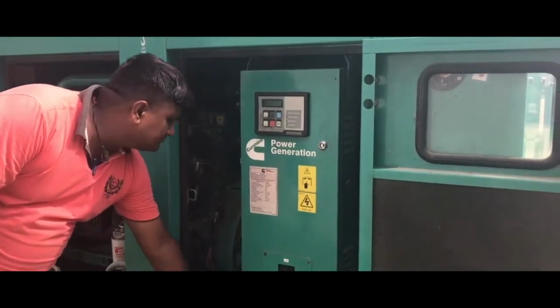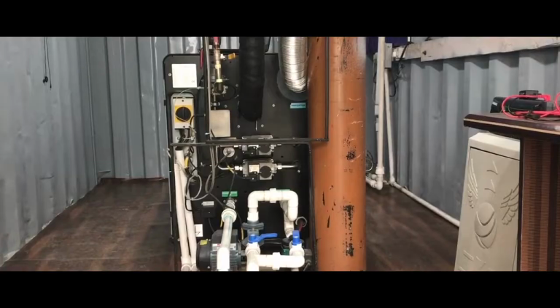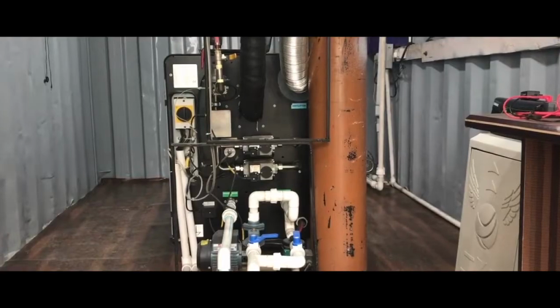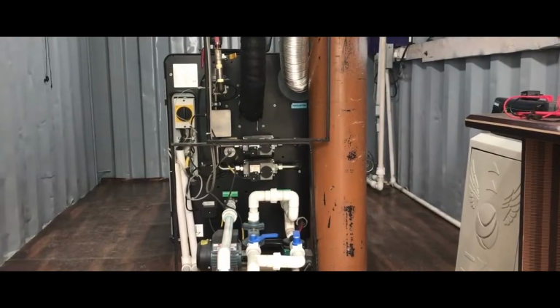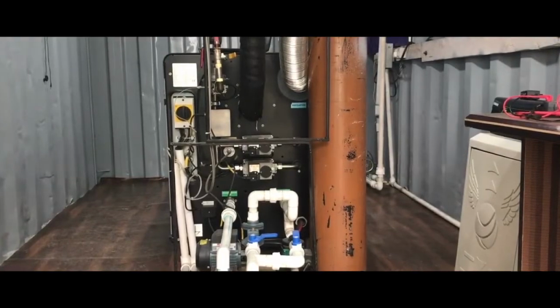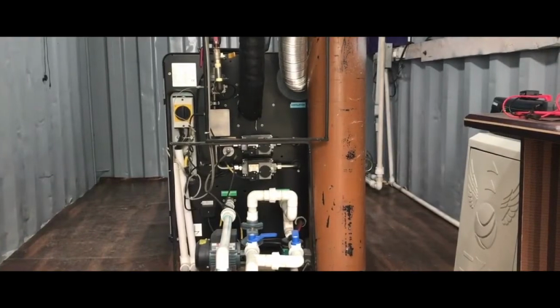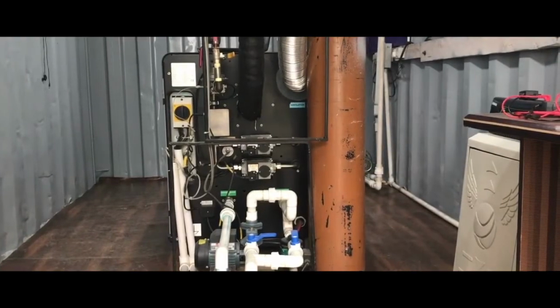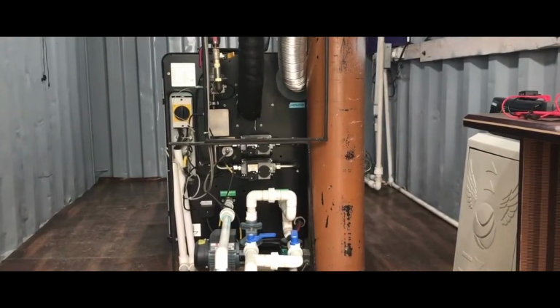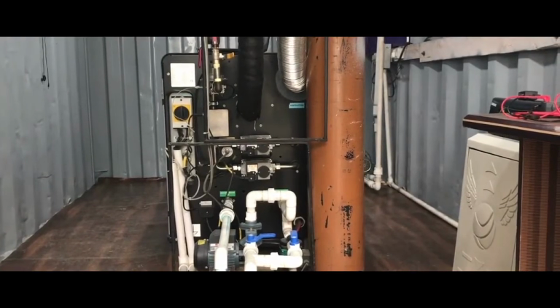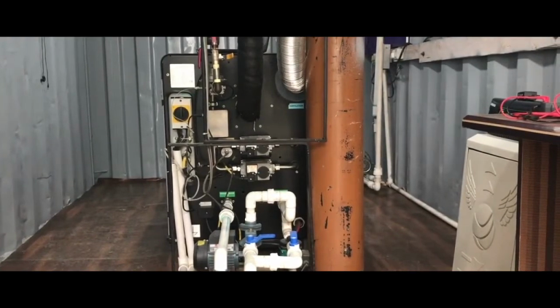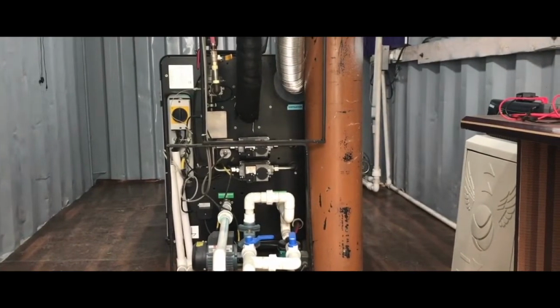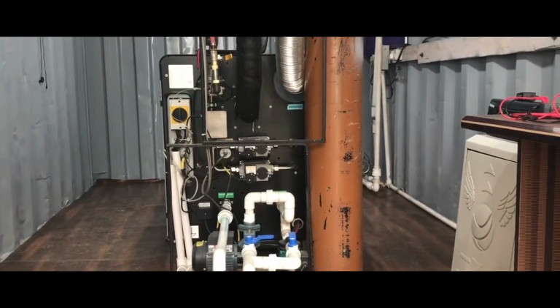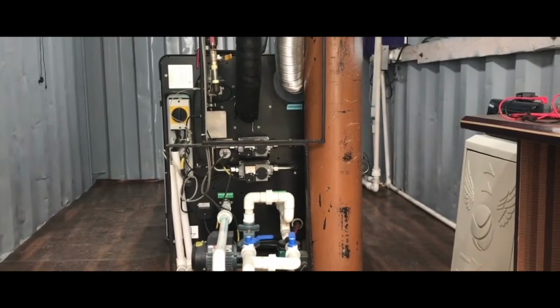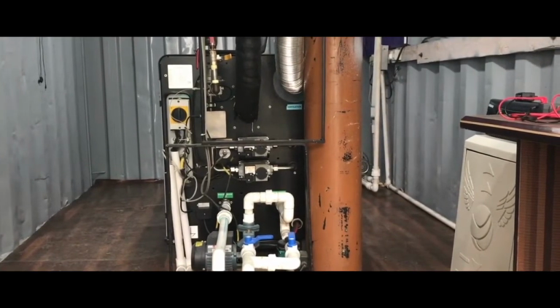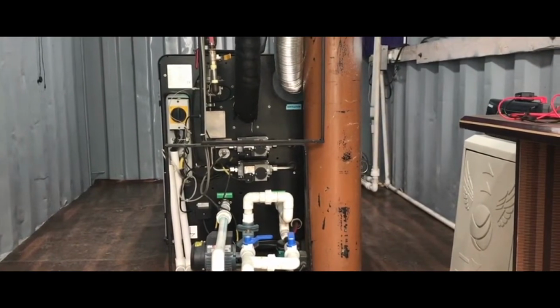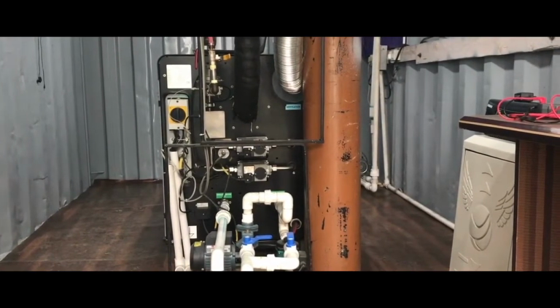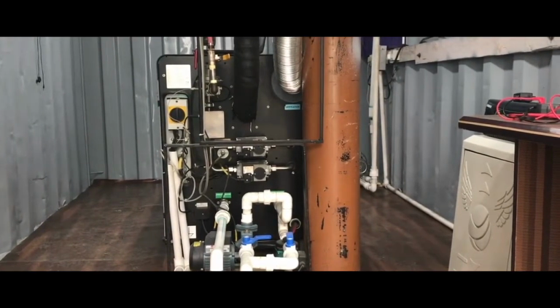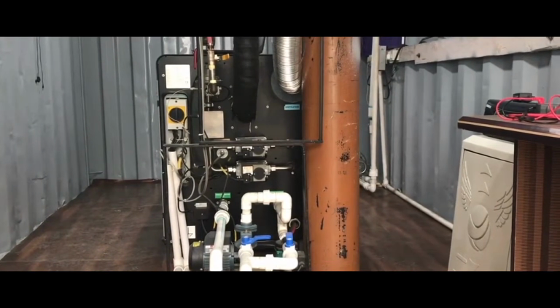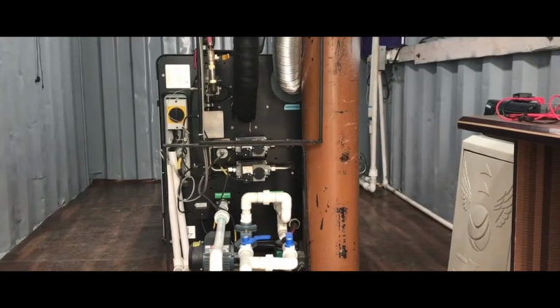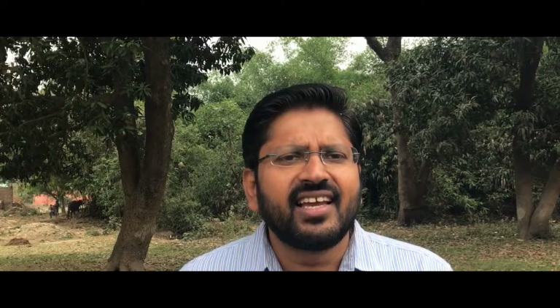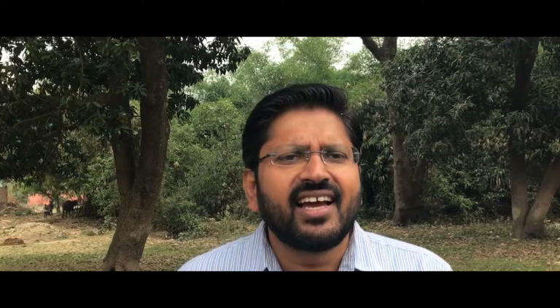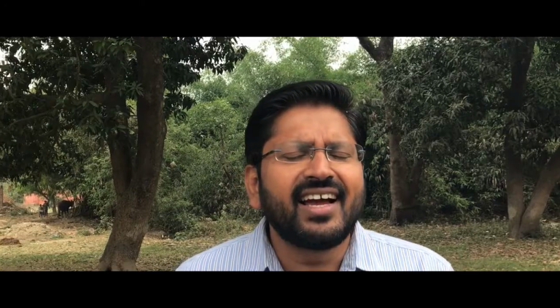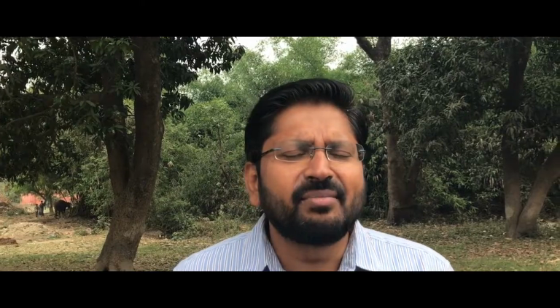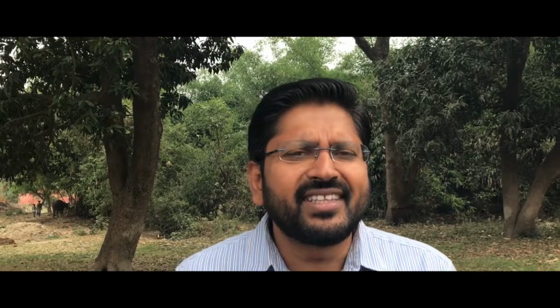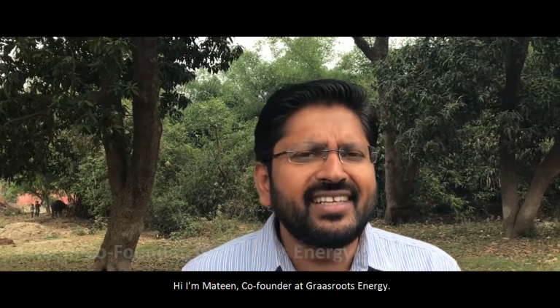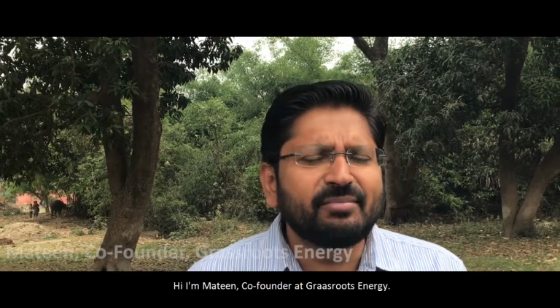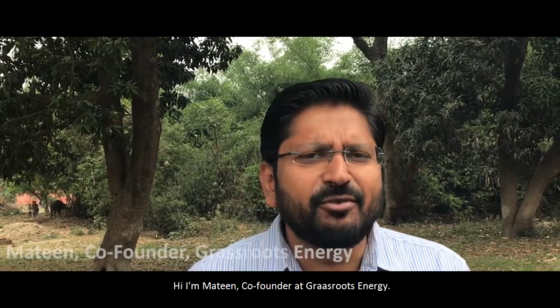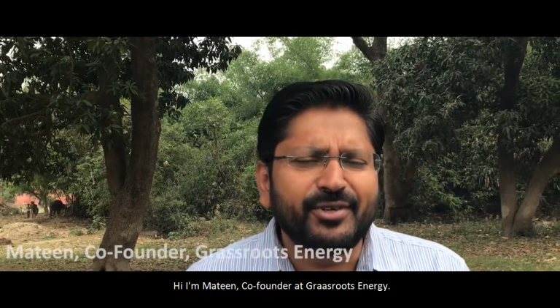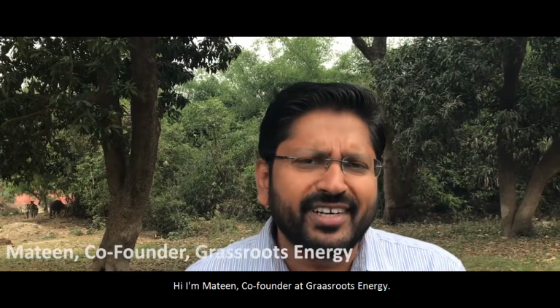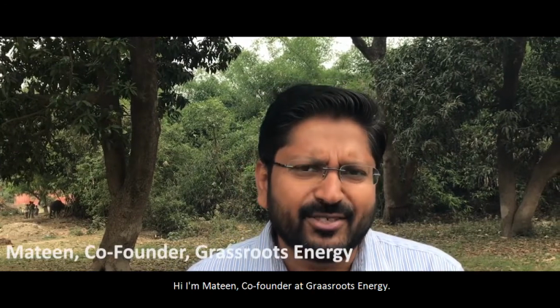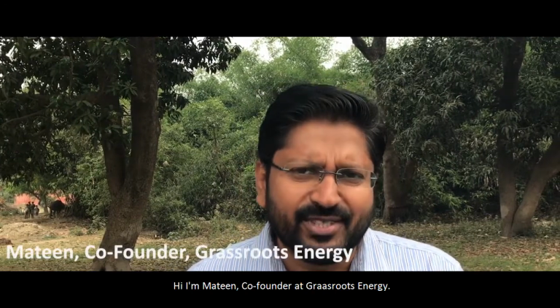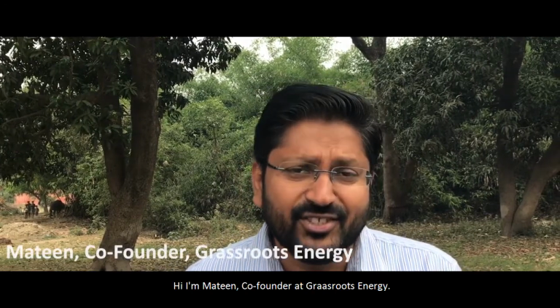Here is a solution that has the potential to change all that. Hi, I'm Mateen. I'm co-founder at Grassroots Energy.